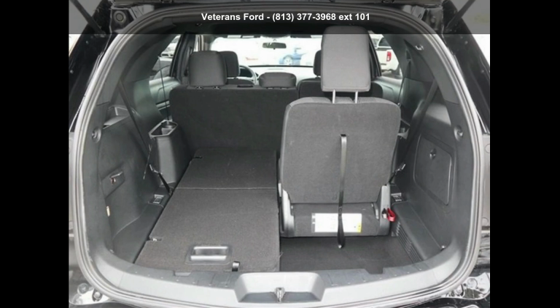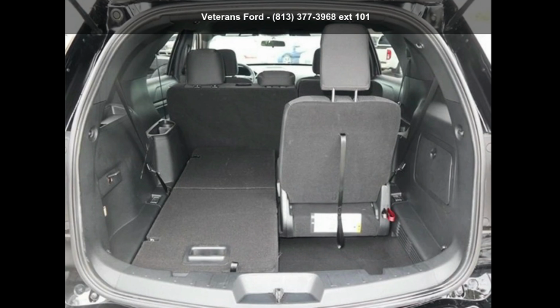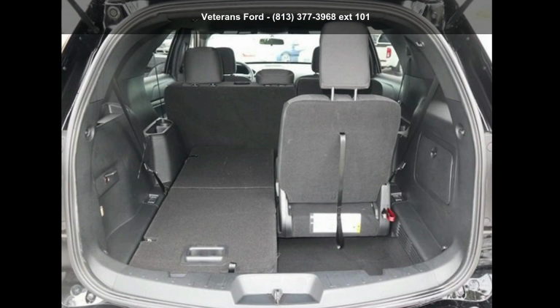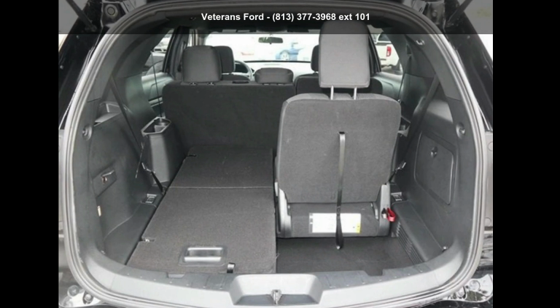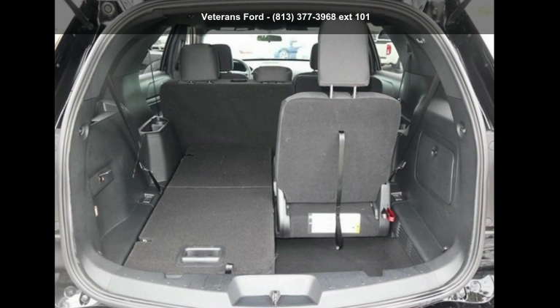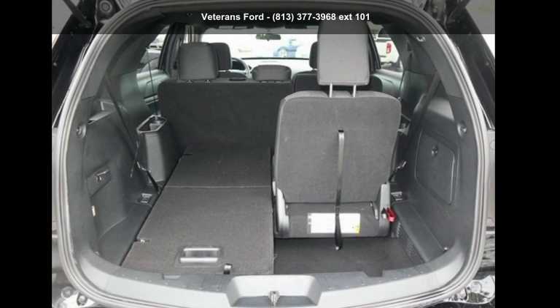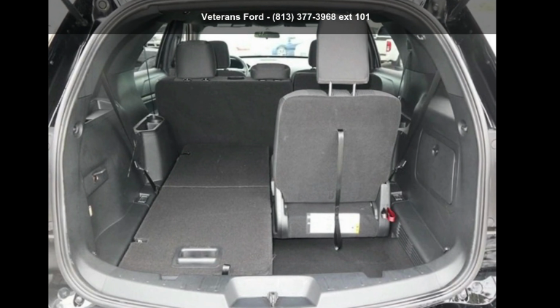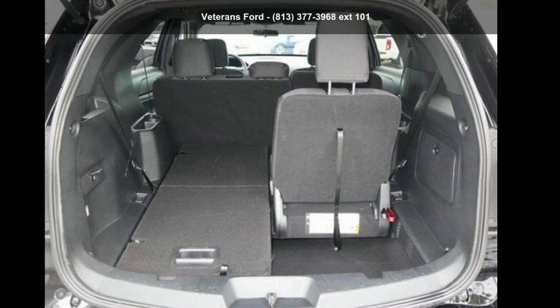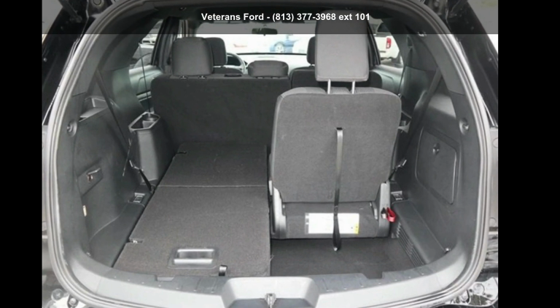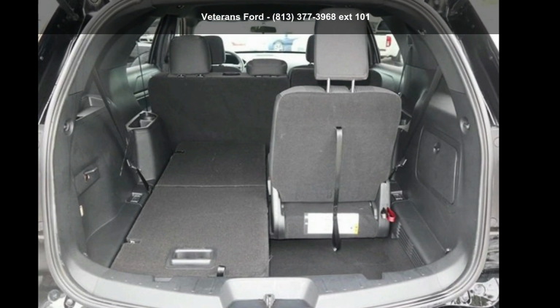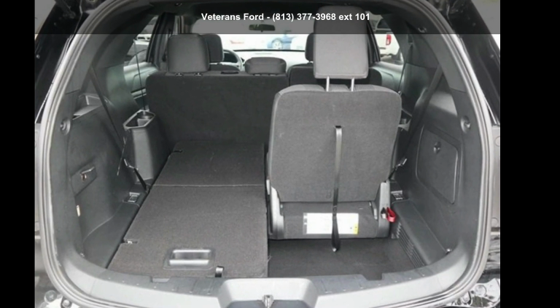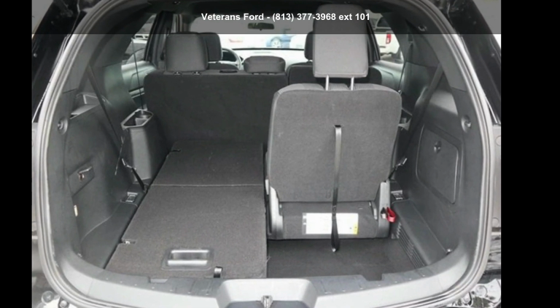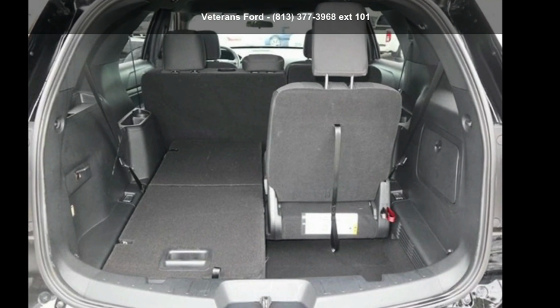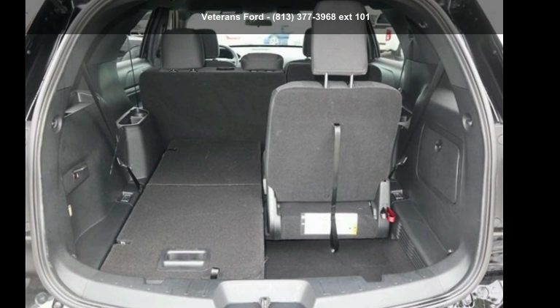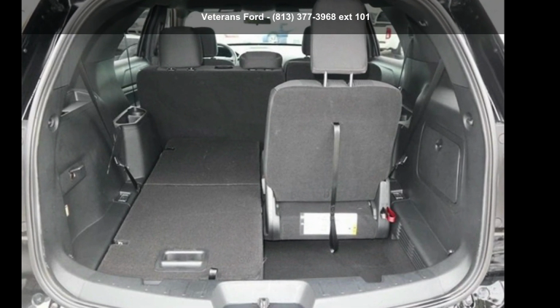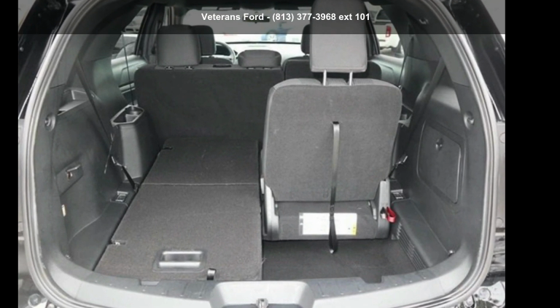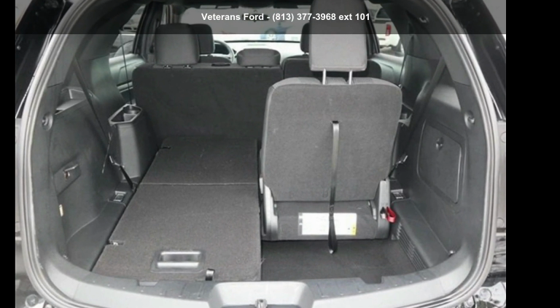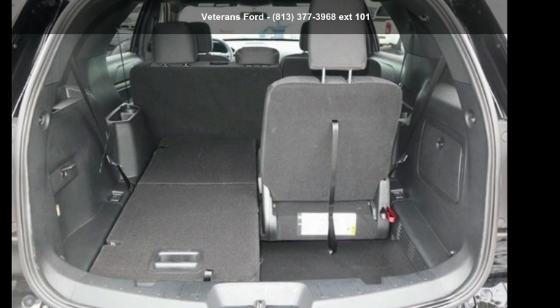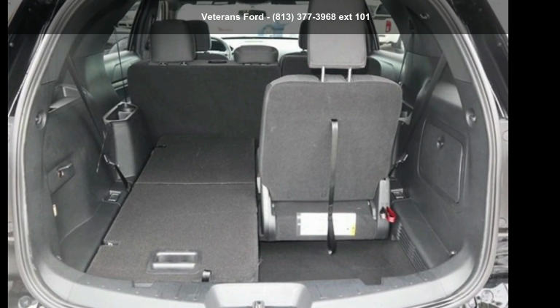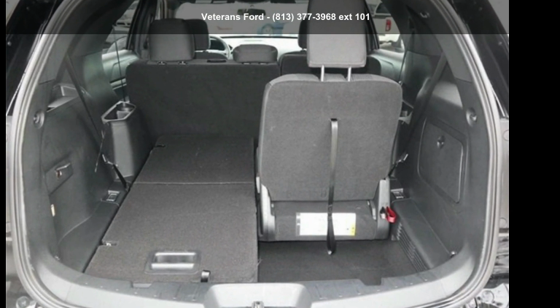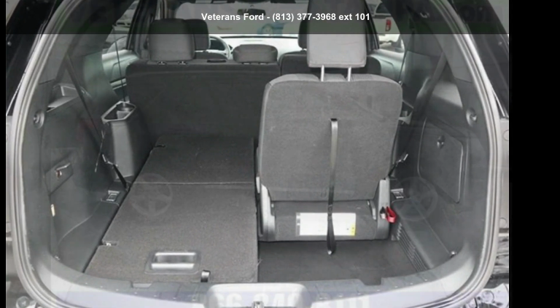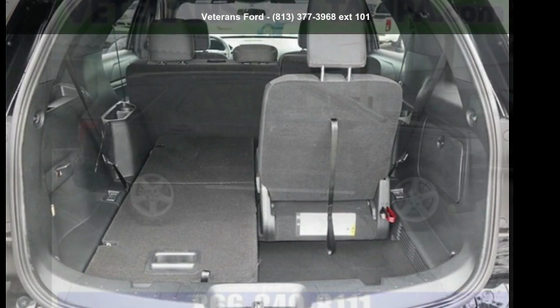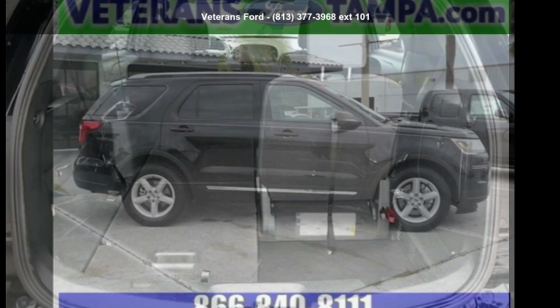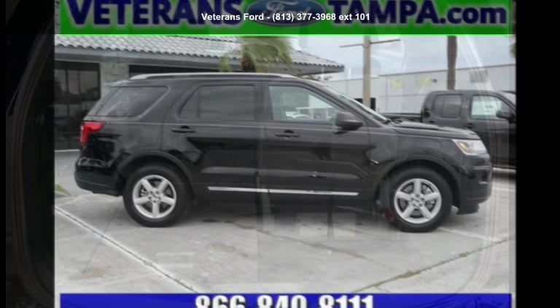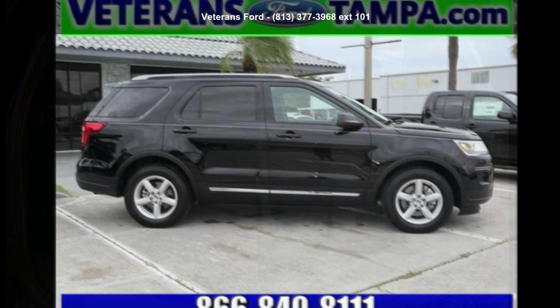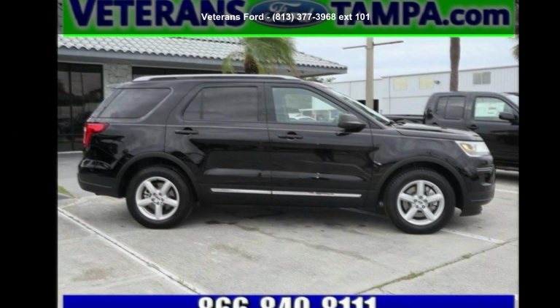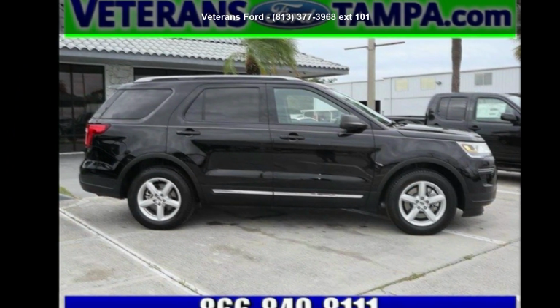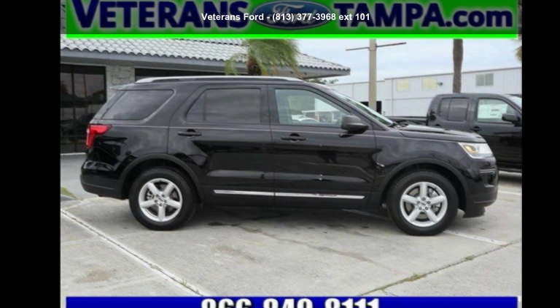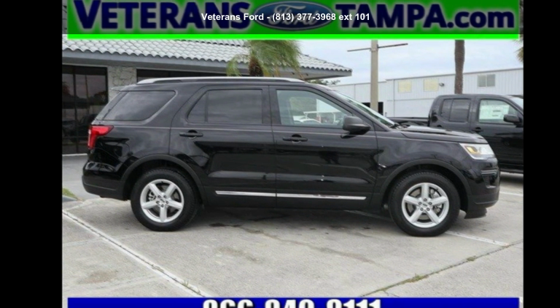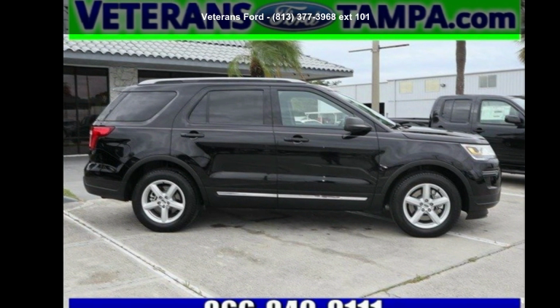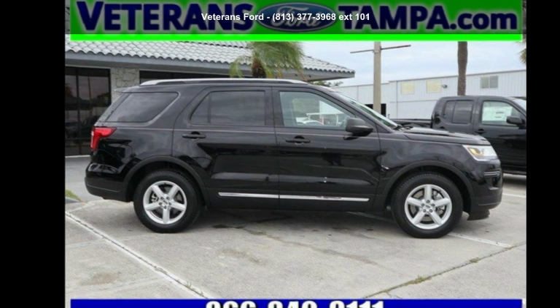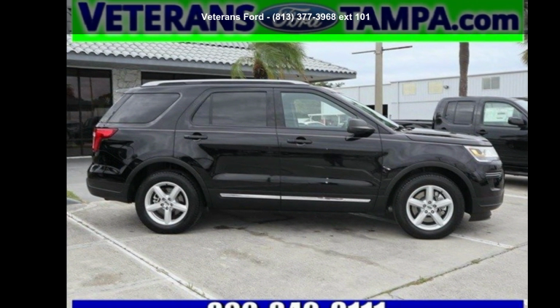Presenting the Ford 2018 Explorer XLT. This may be the set of wheels you've been looking for.